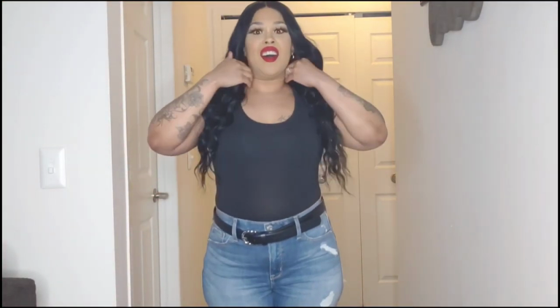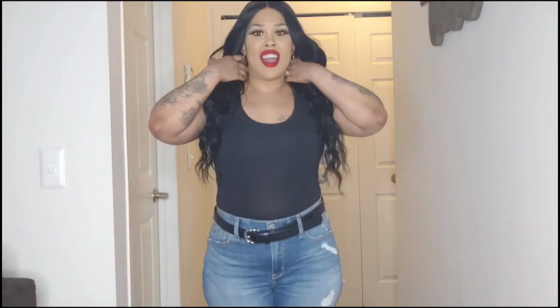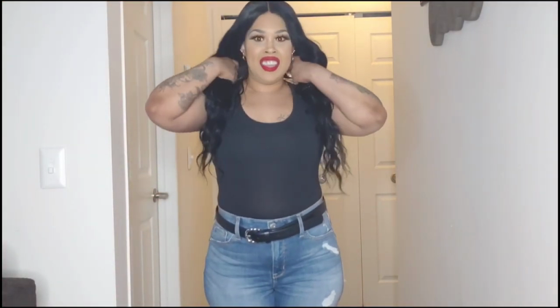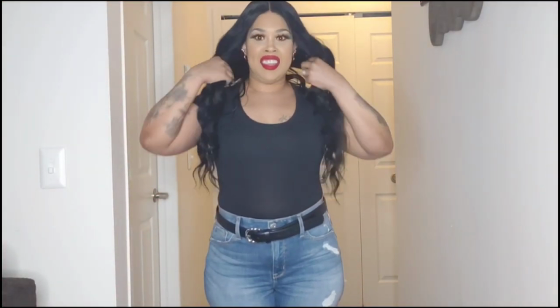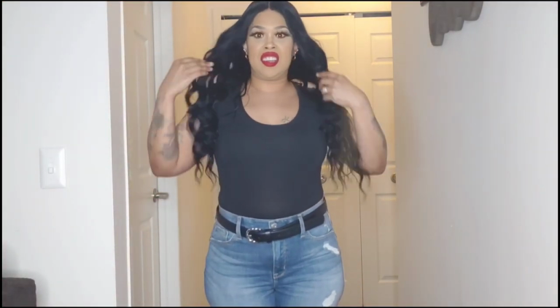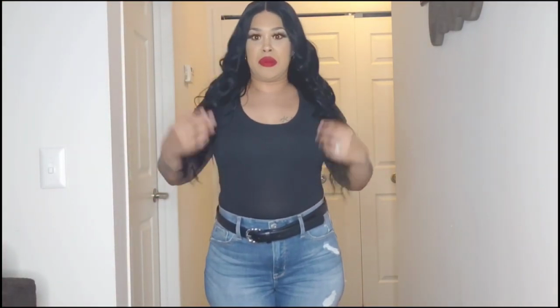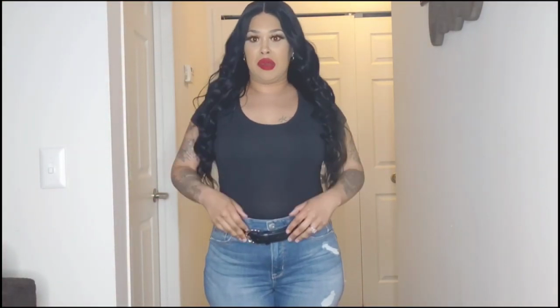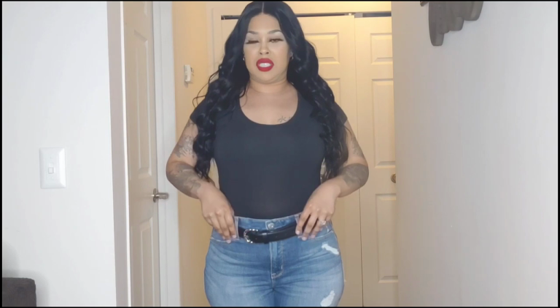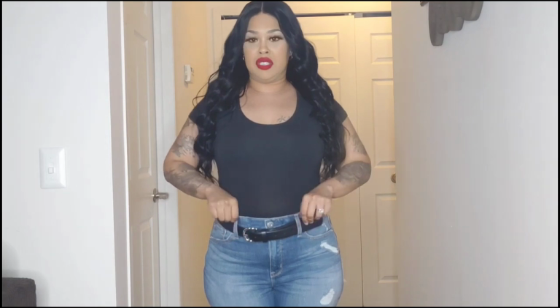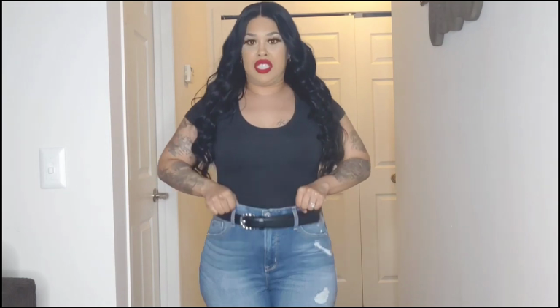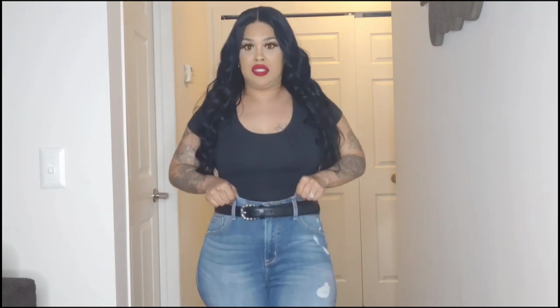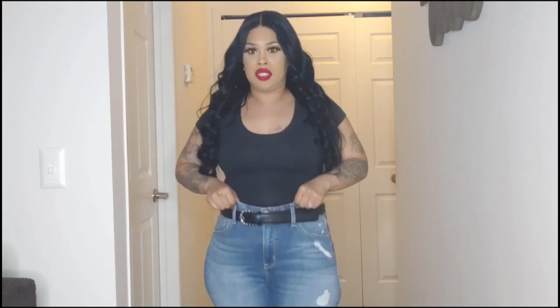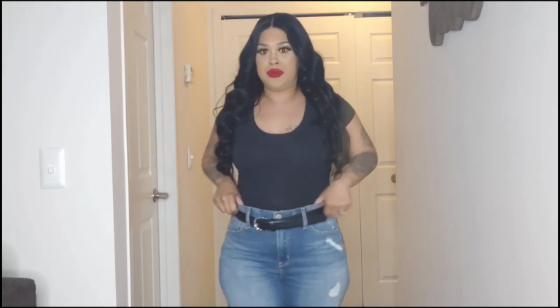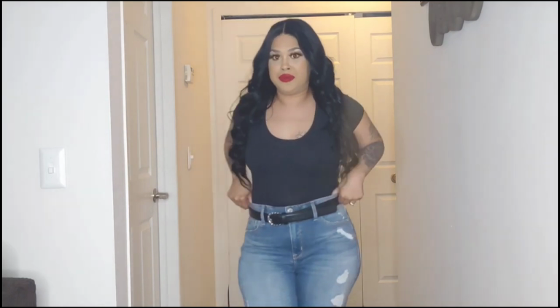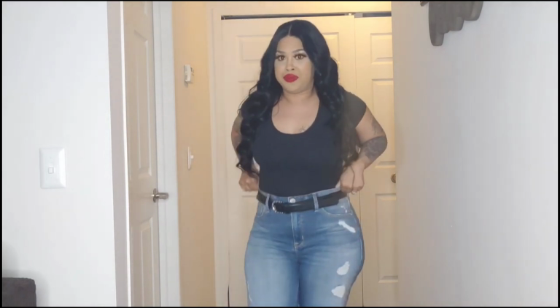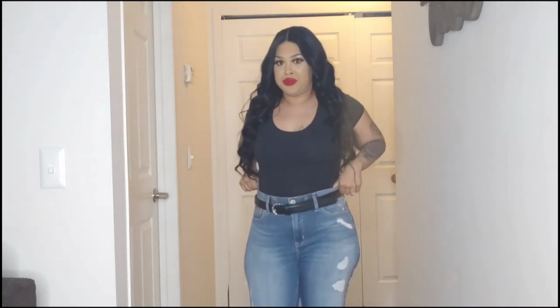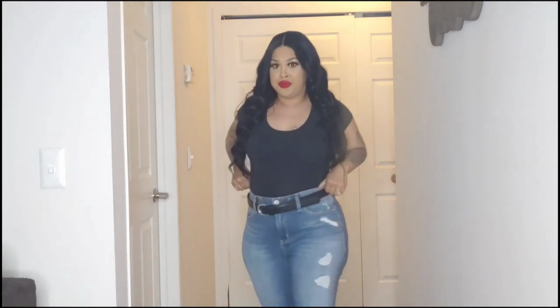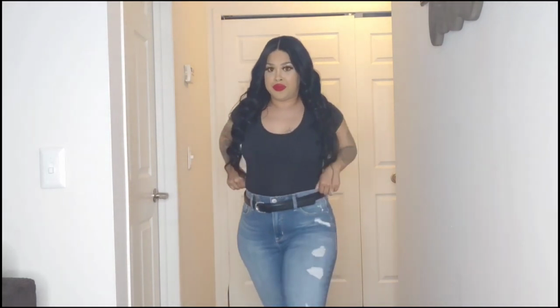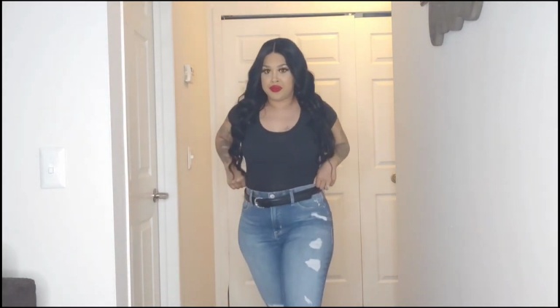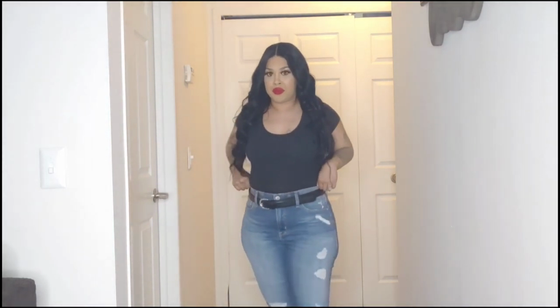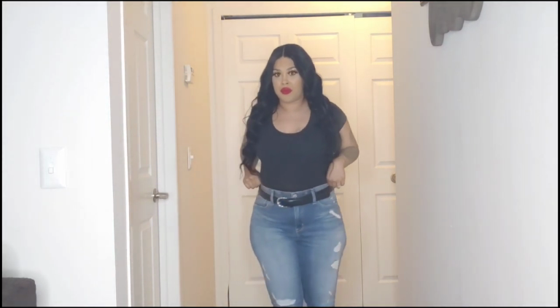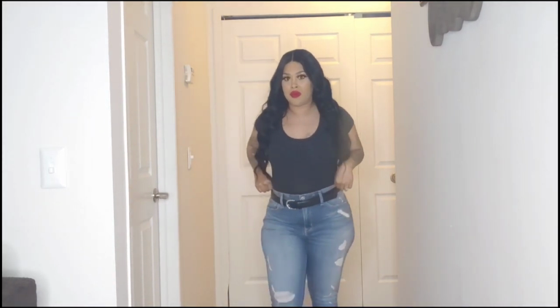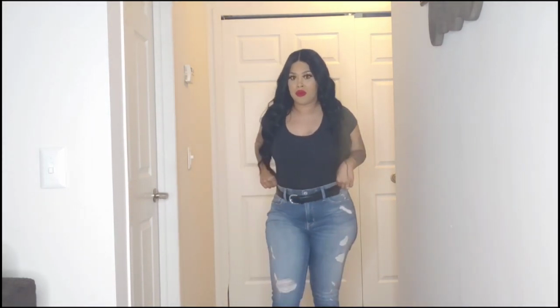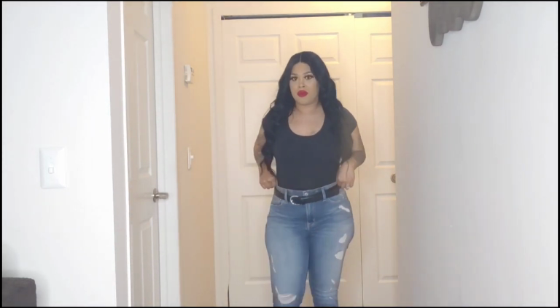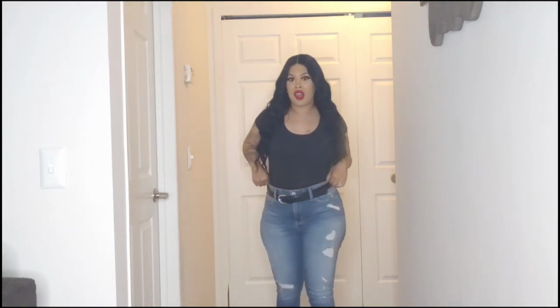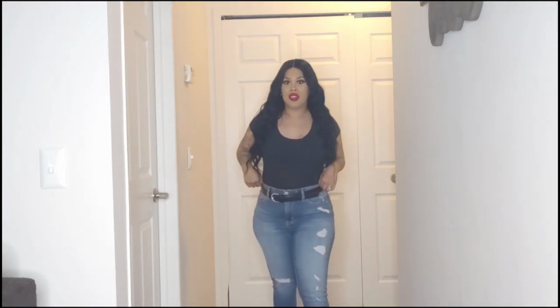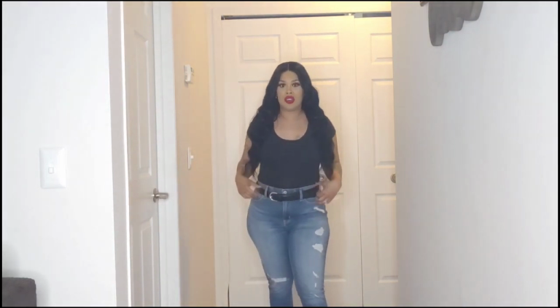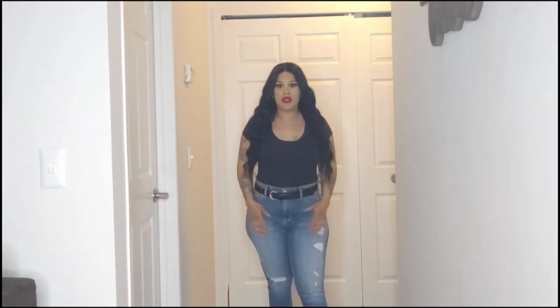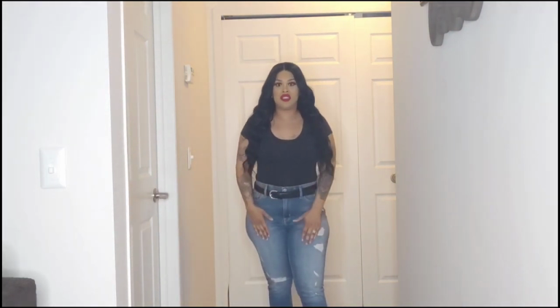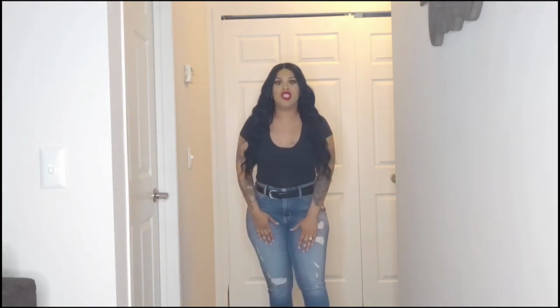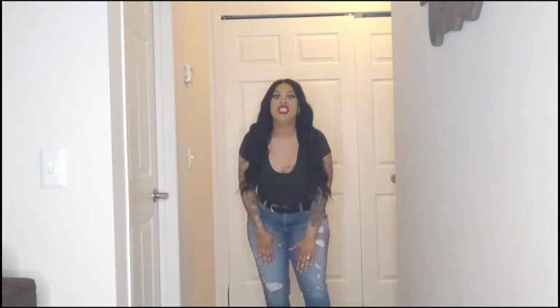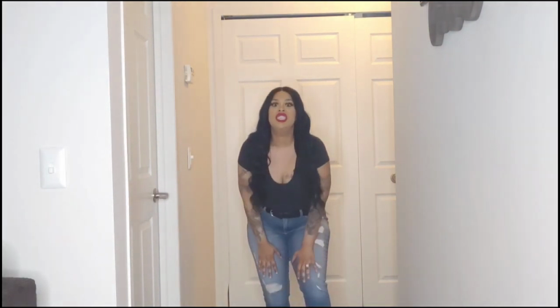Outfit number three - okay I think these are the bombshell jeans. I love the jeans.